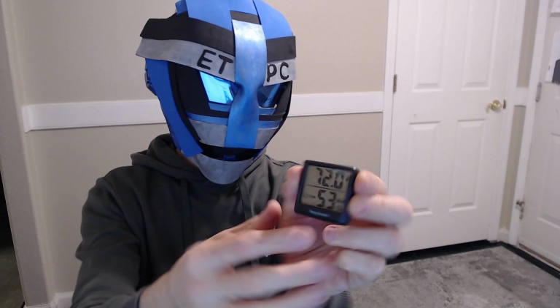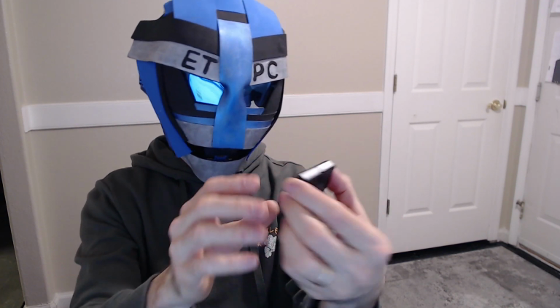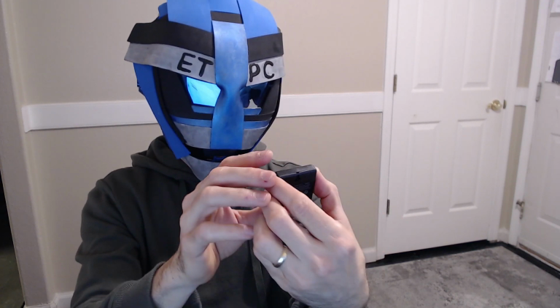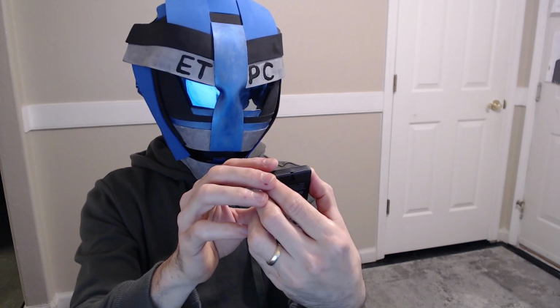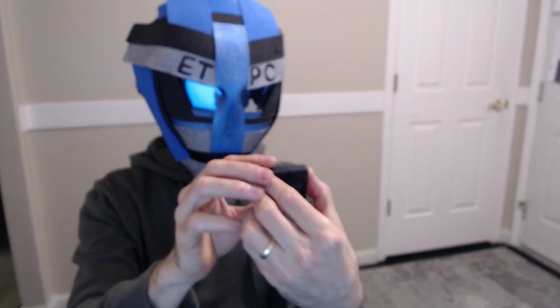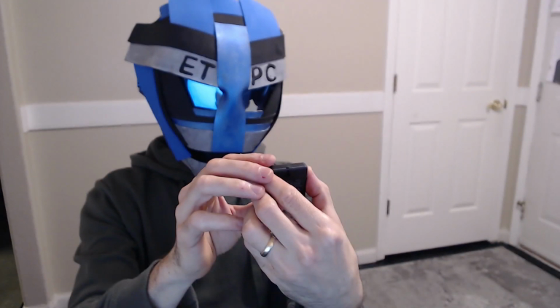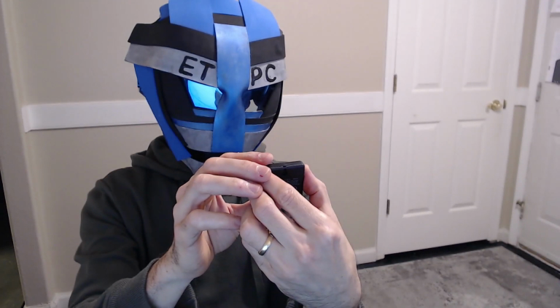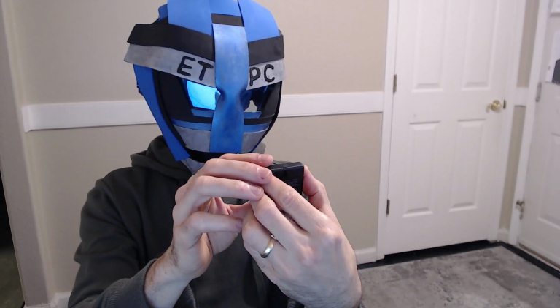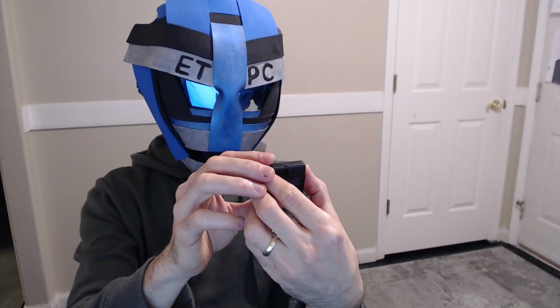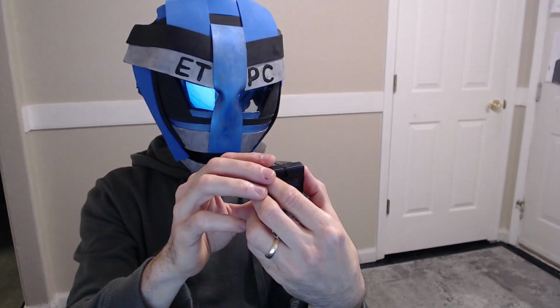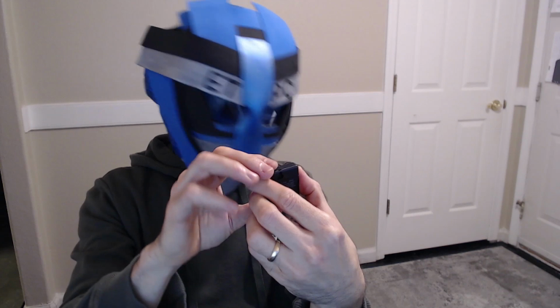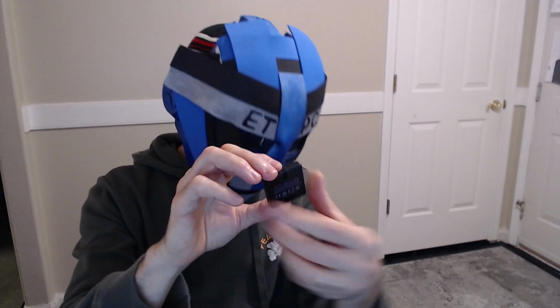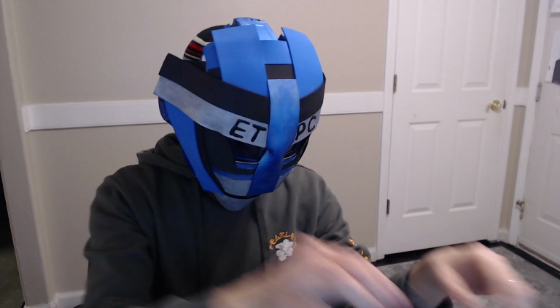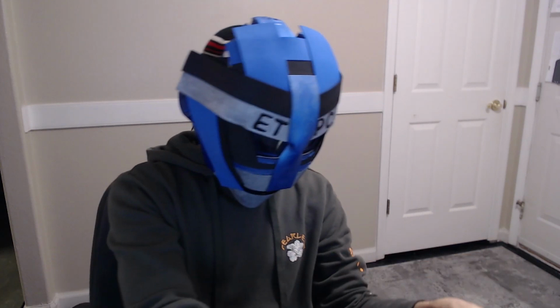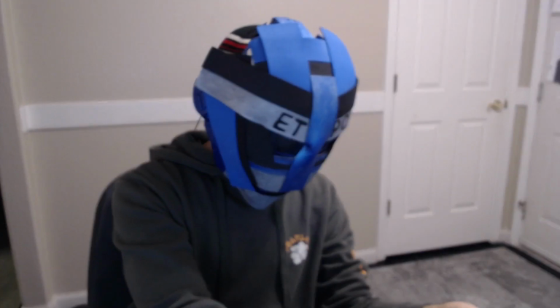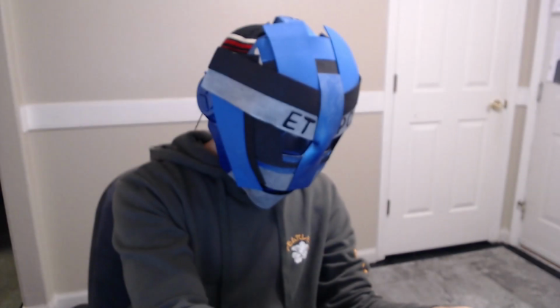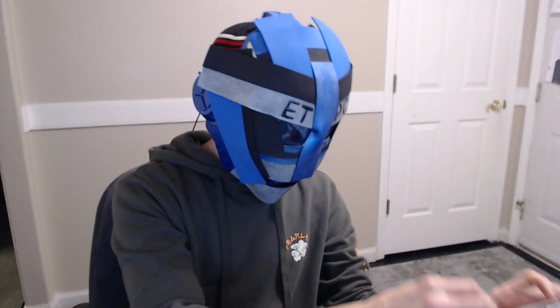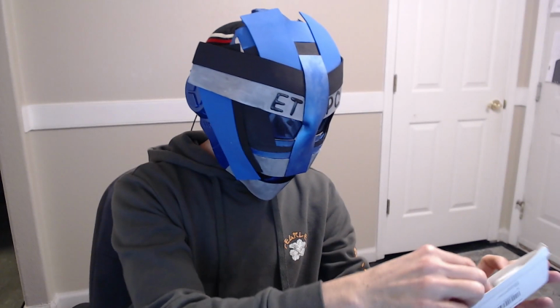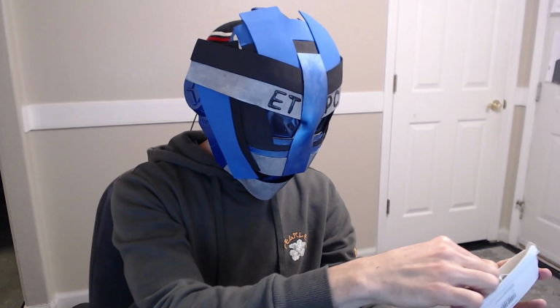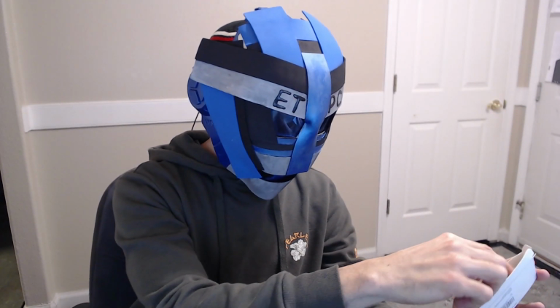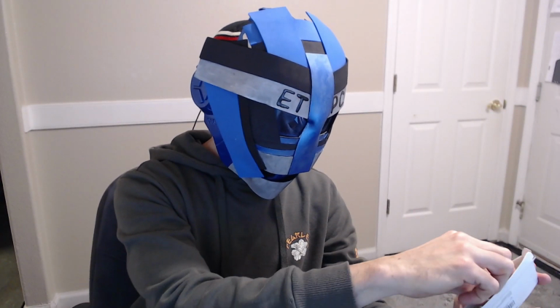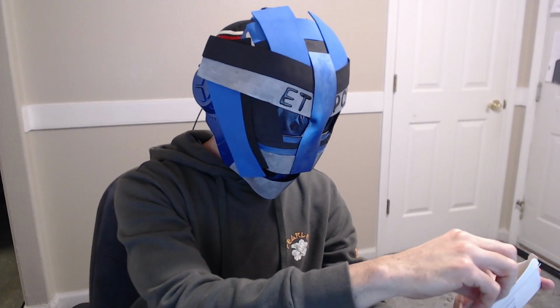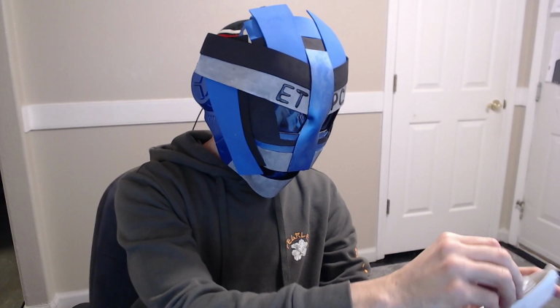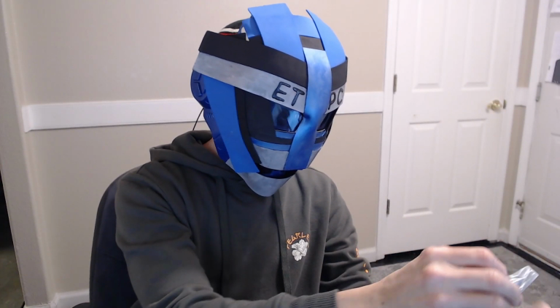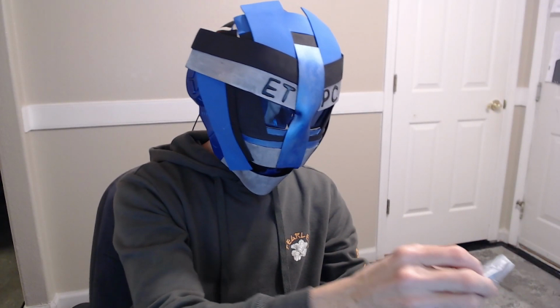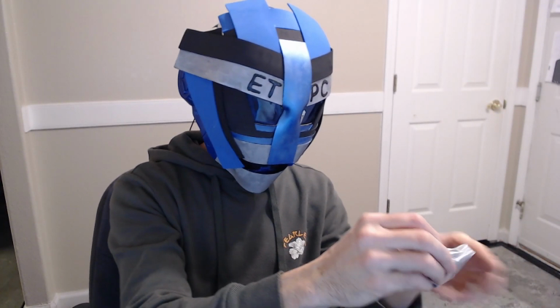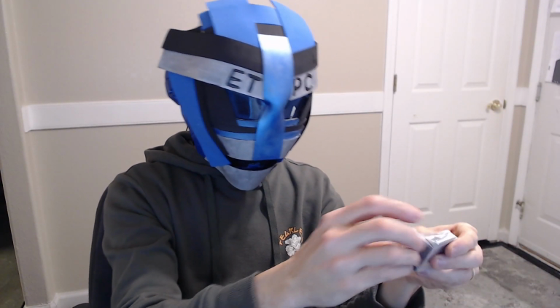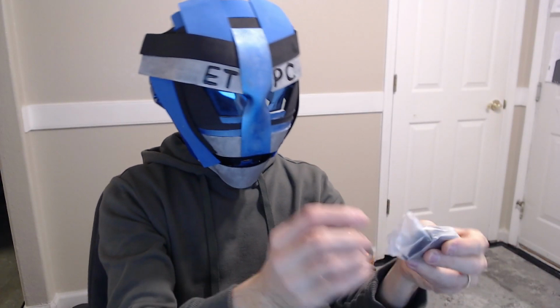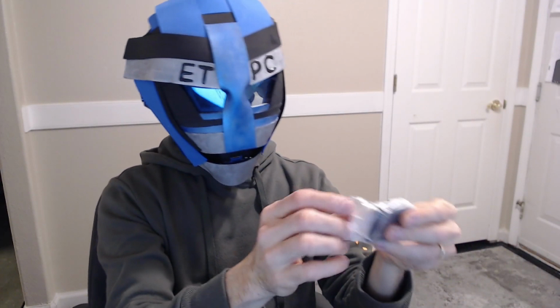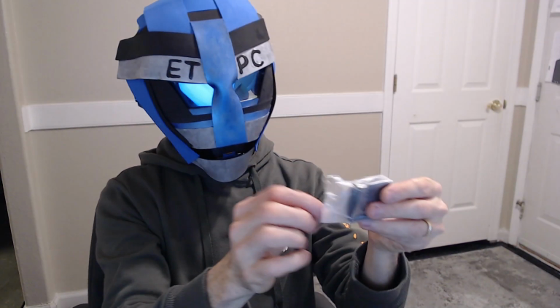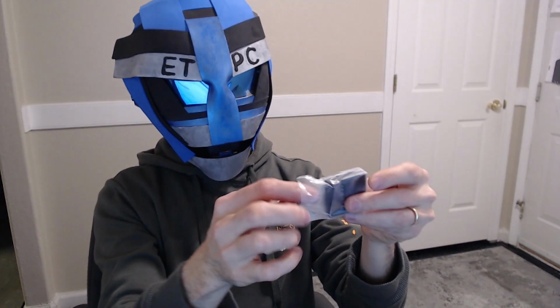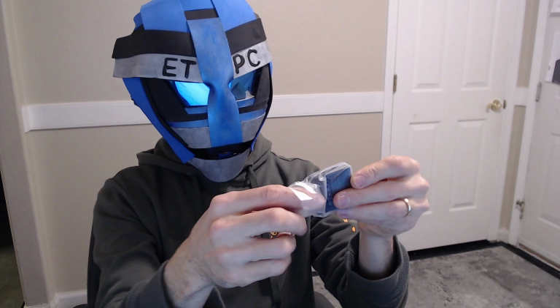So it shows temperature on the top and humidity on the bottom. And it has a little smiley face if the humidity is good. This is a three-pack, which is really cool.